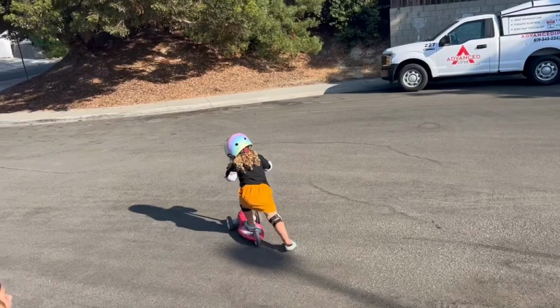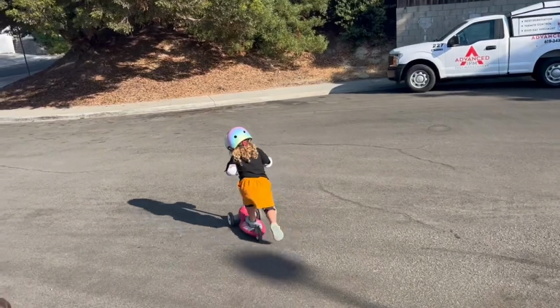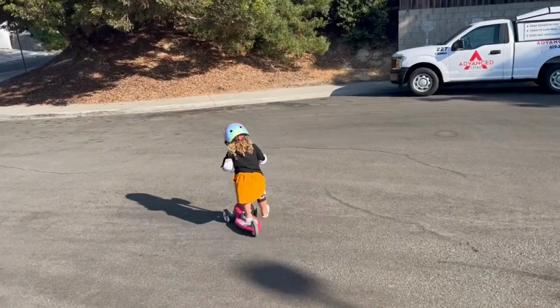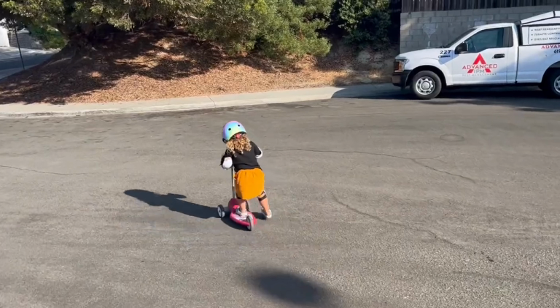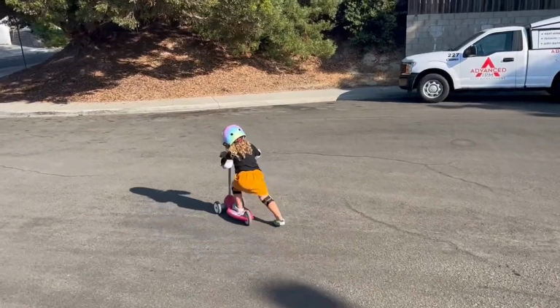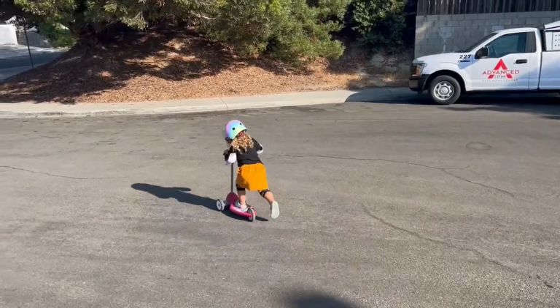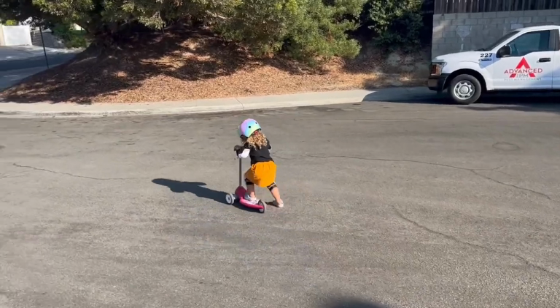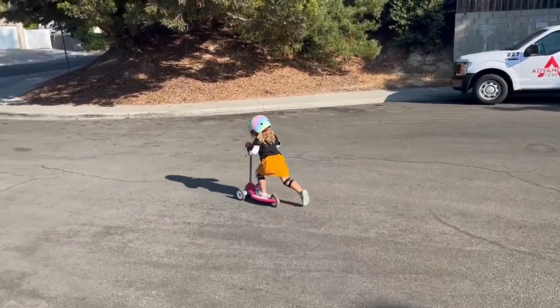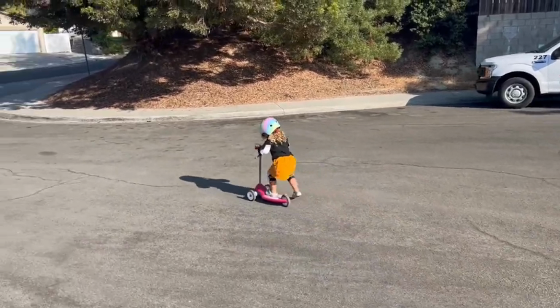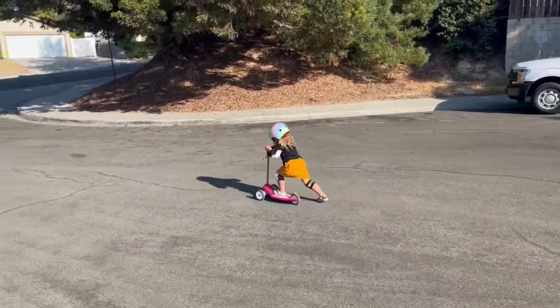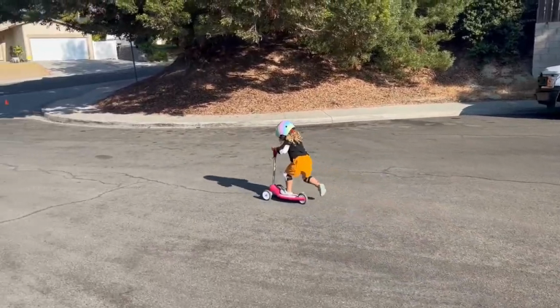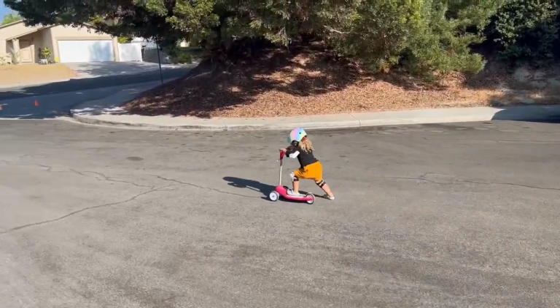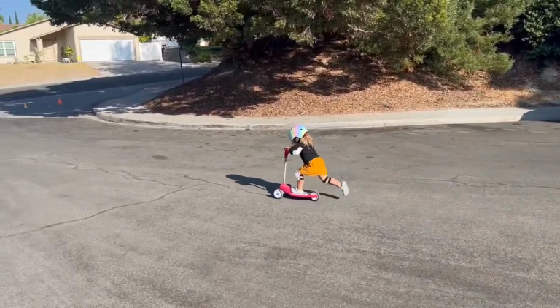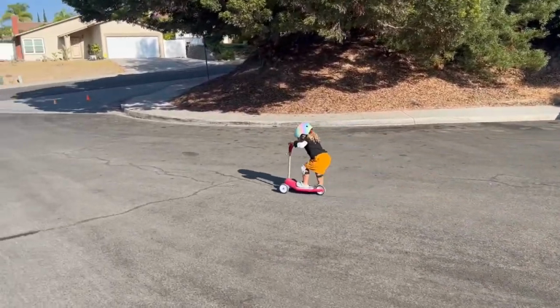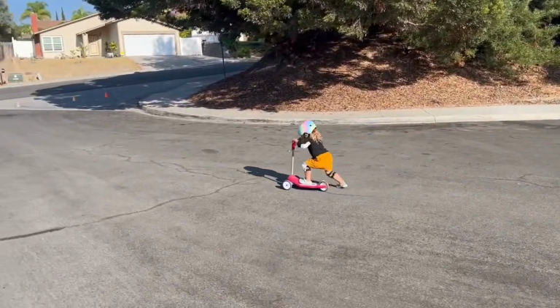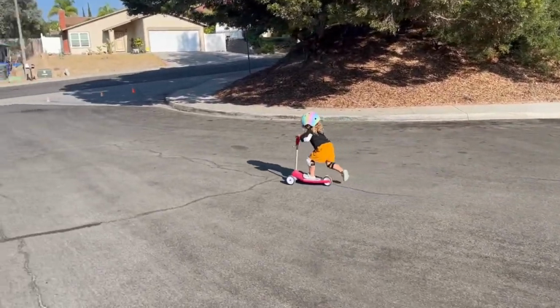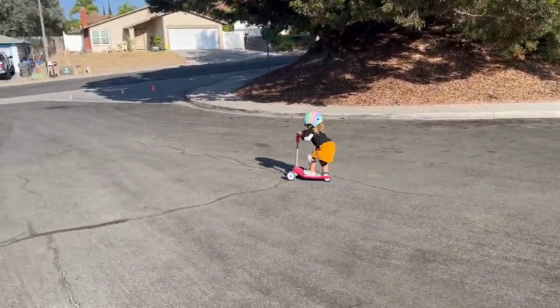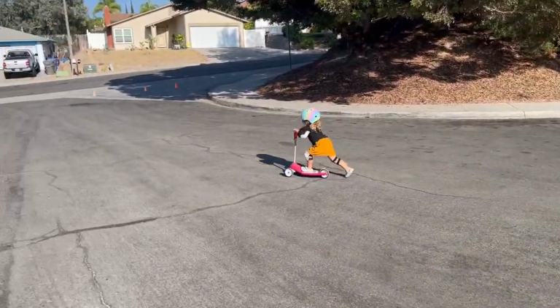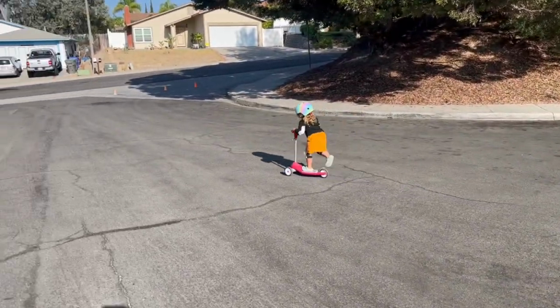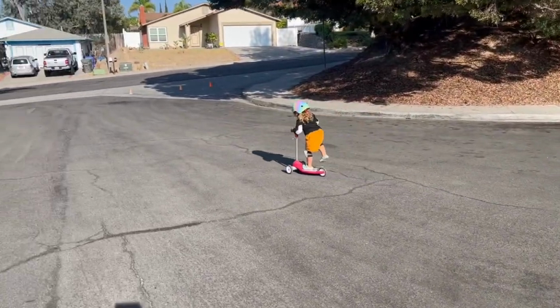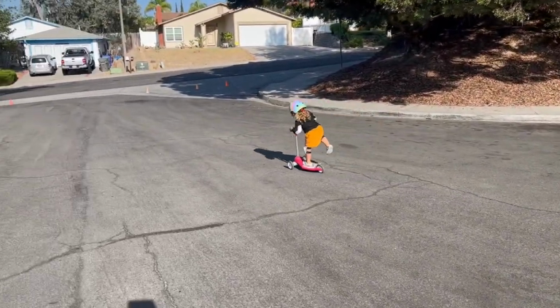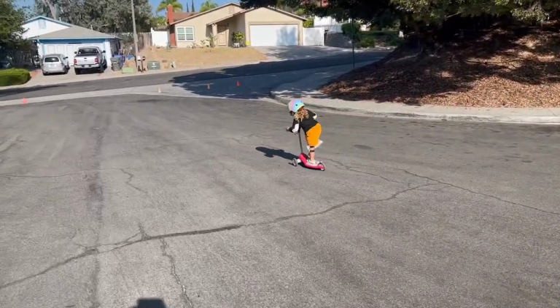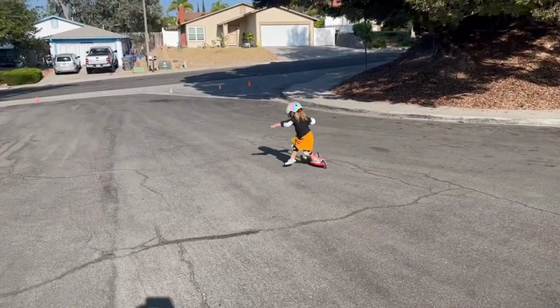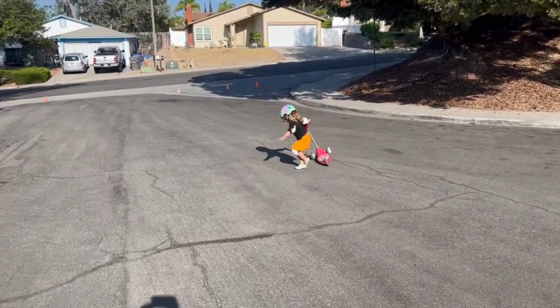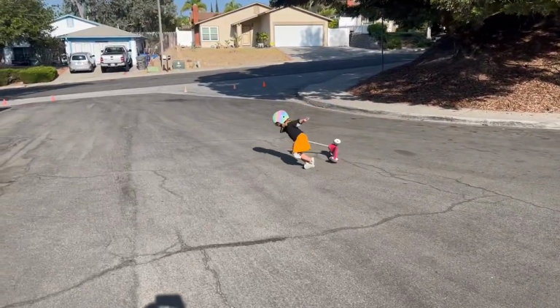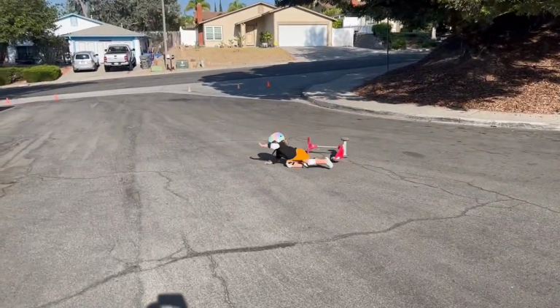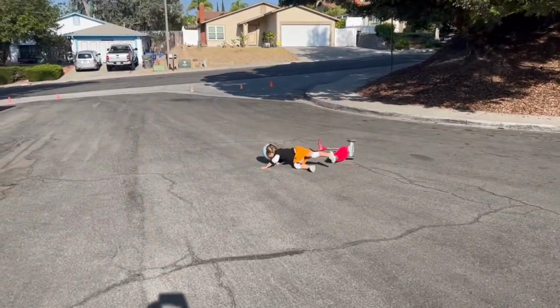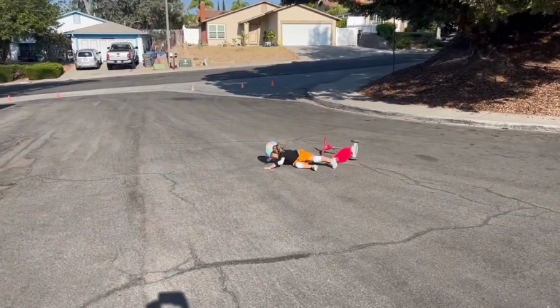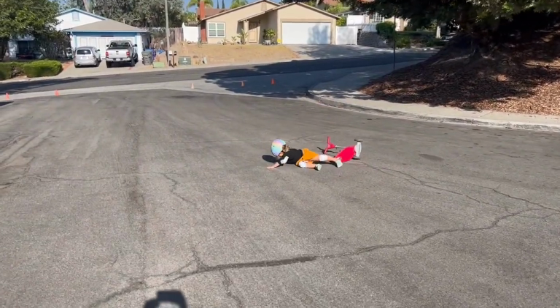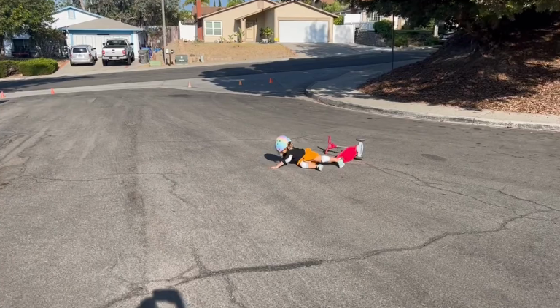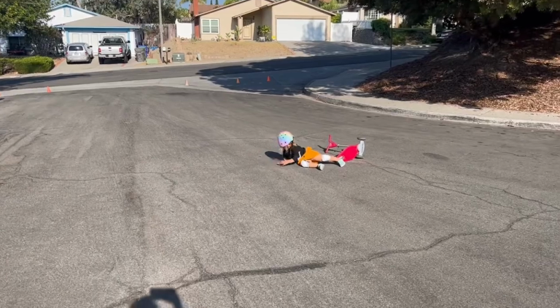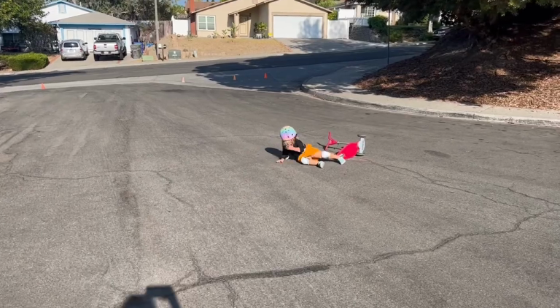As a toddler mom, I am so thankful for this helmet, knee, elbow, and wrist pad set.